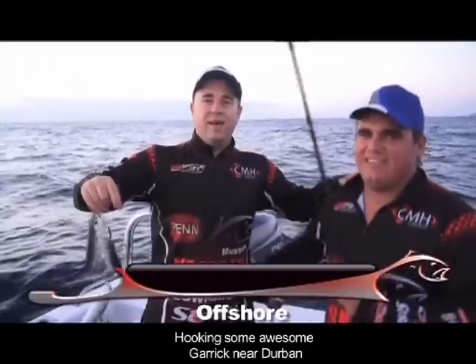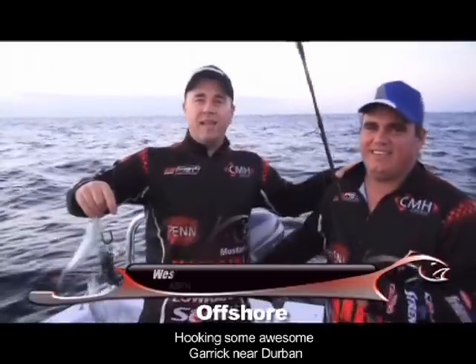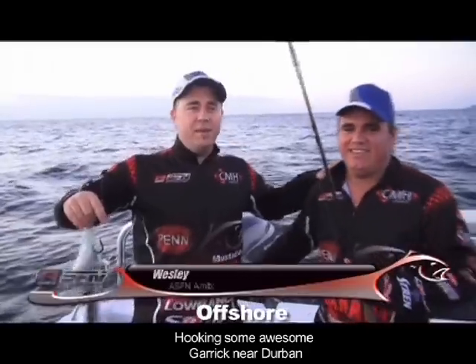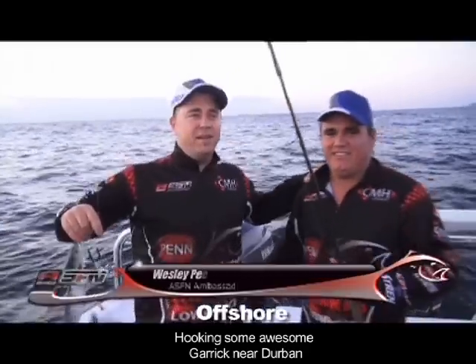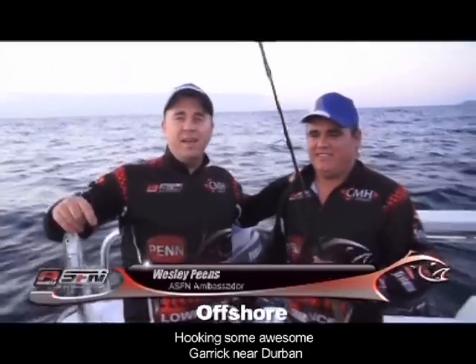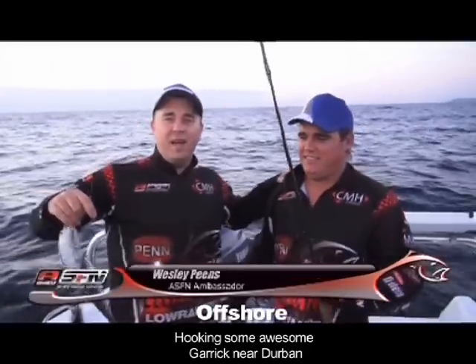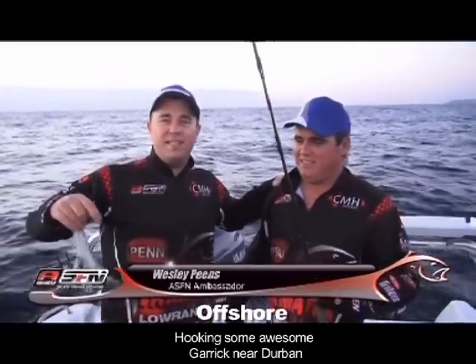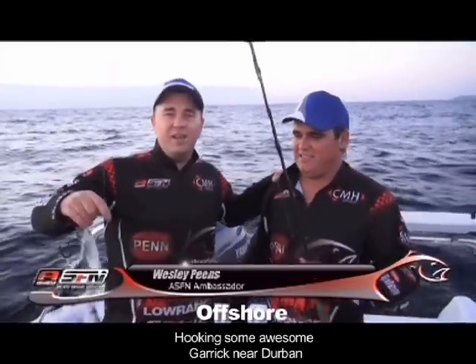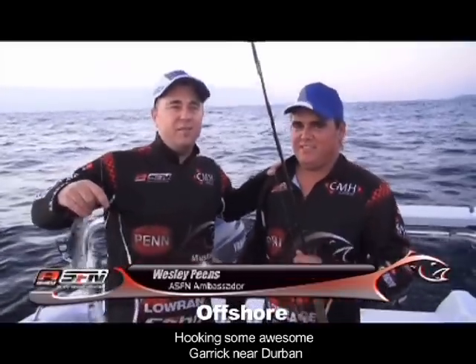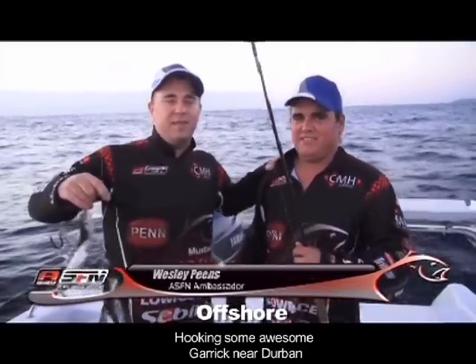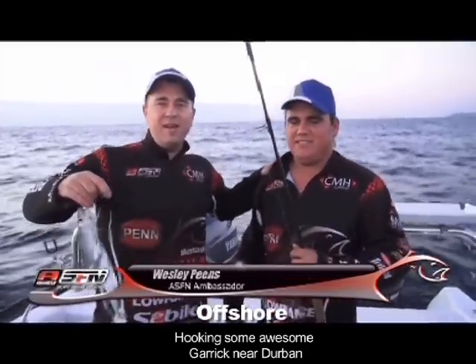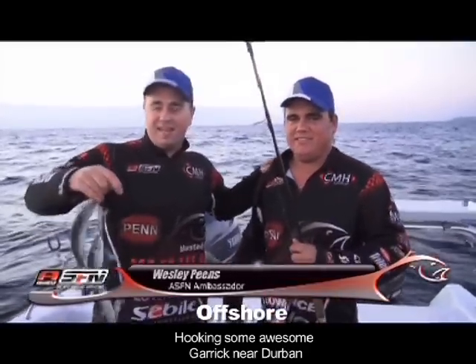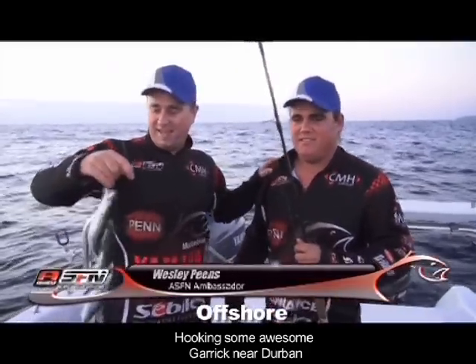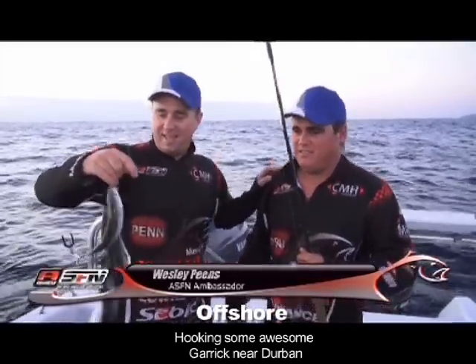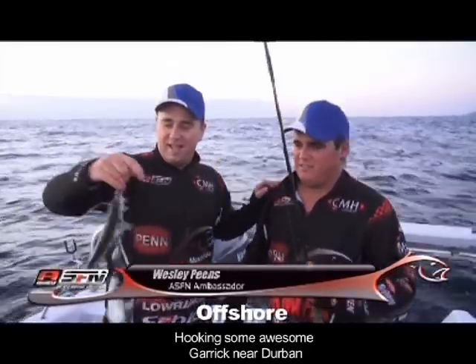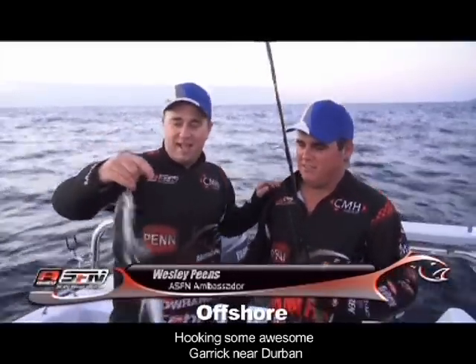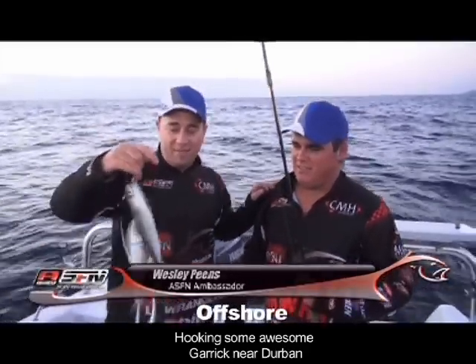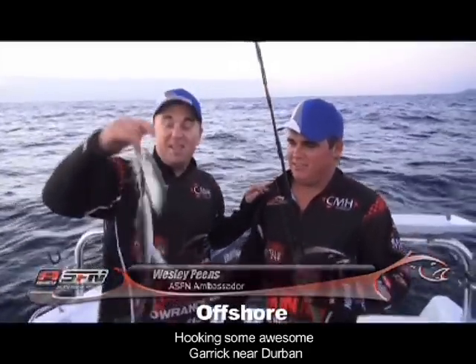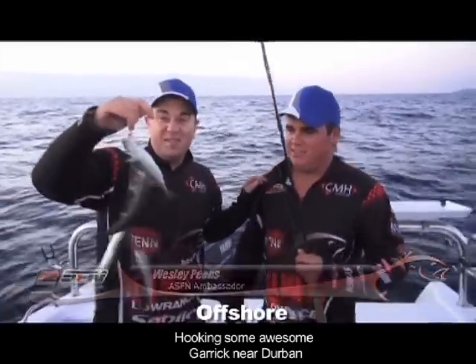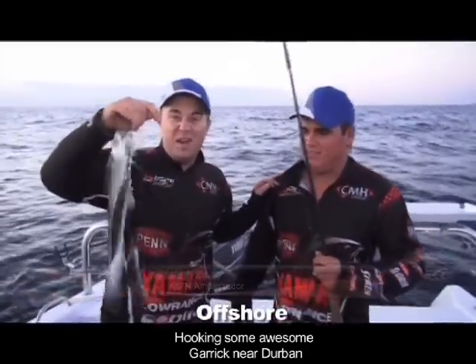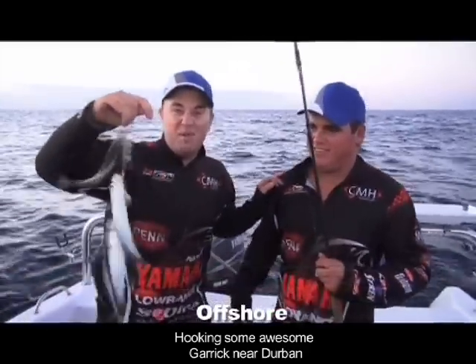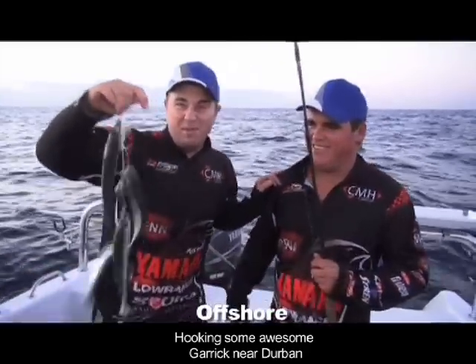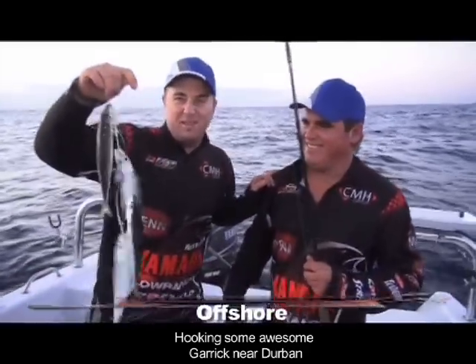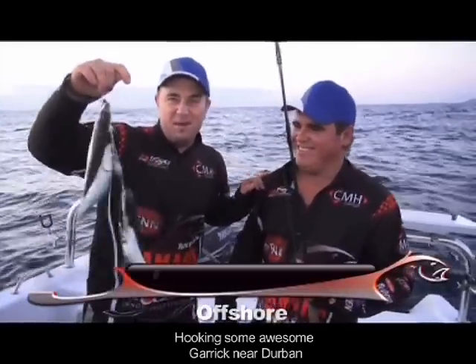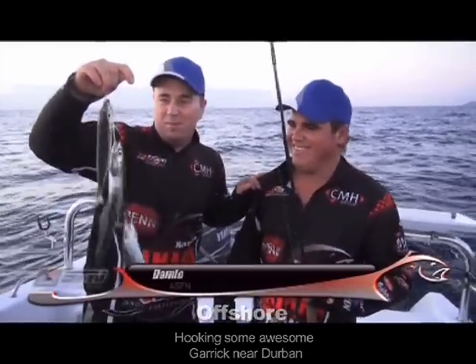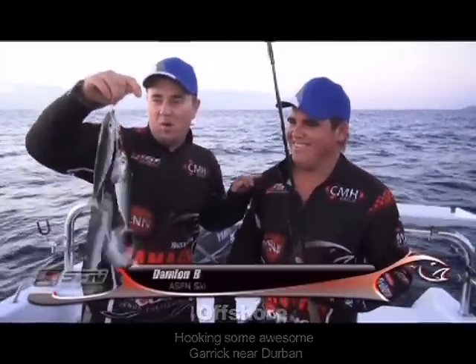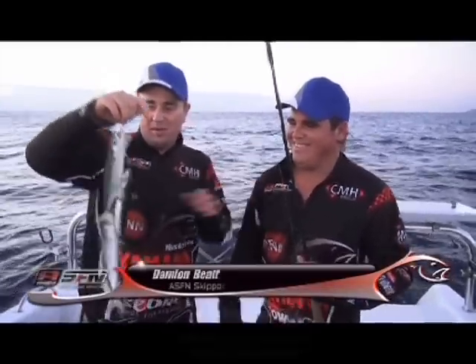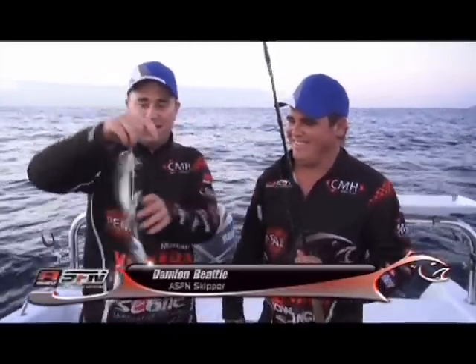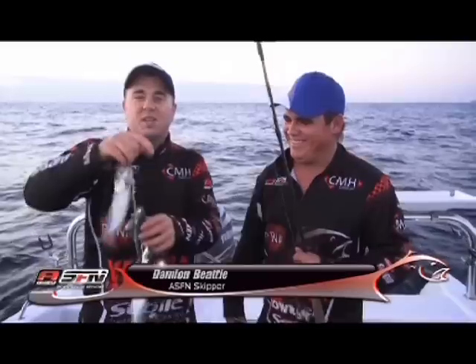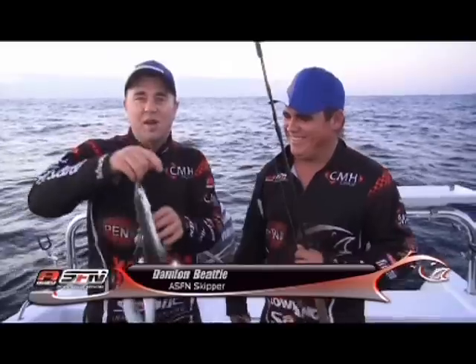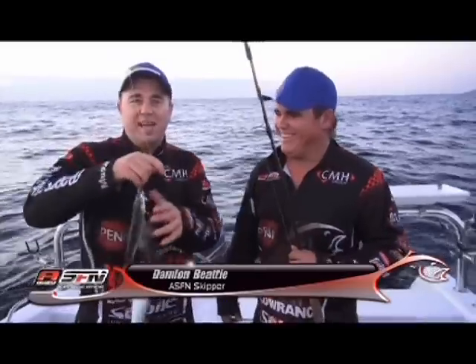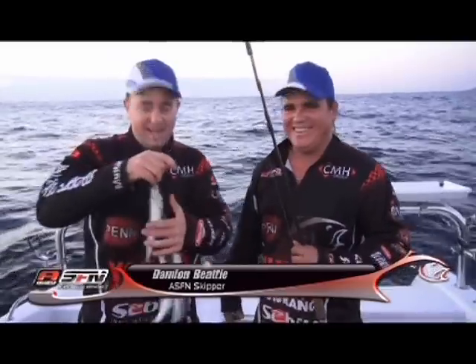I'm here with Damon. We are out today looking for some garrick and we got our bait, but it's in a bit of a ball. I don't think it's going to work like that.